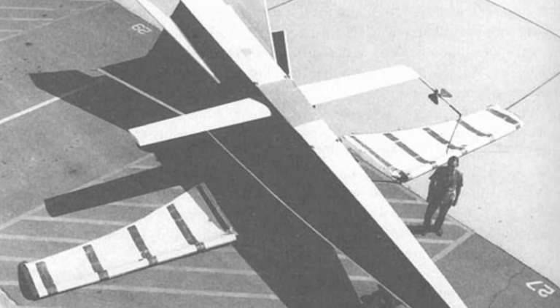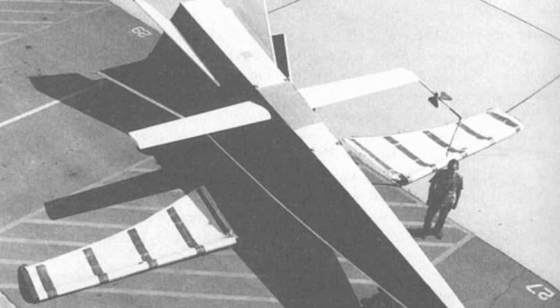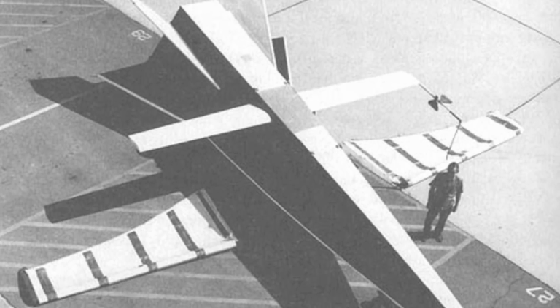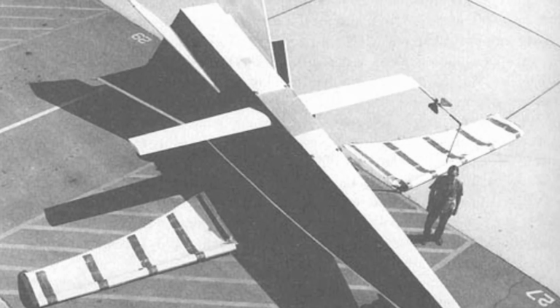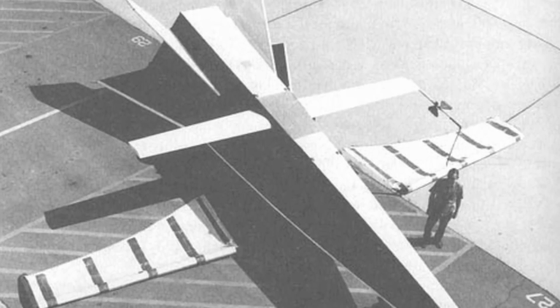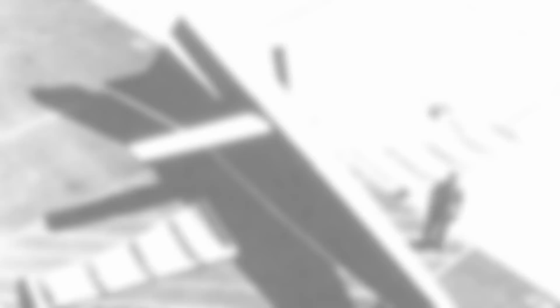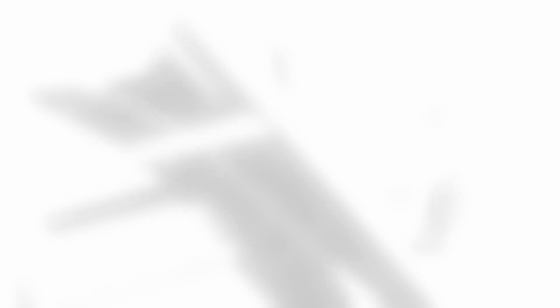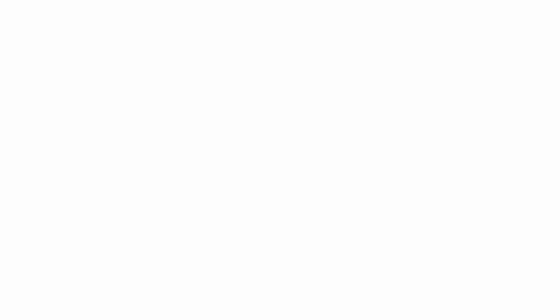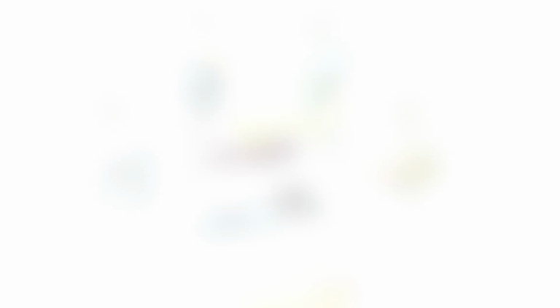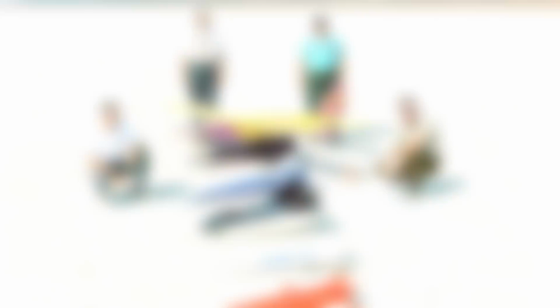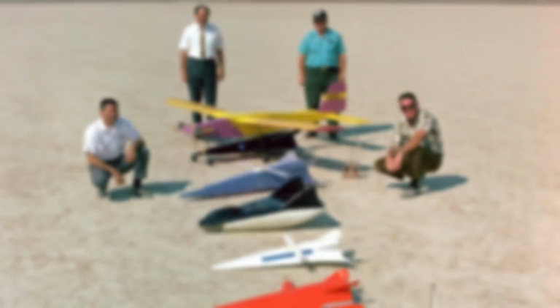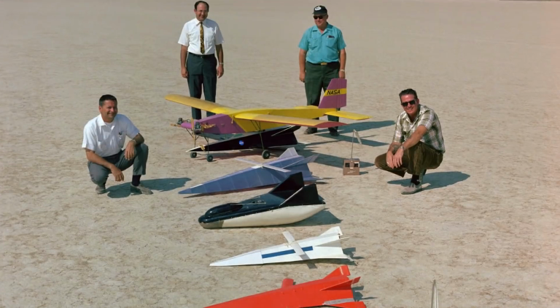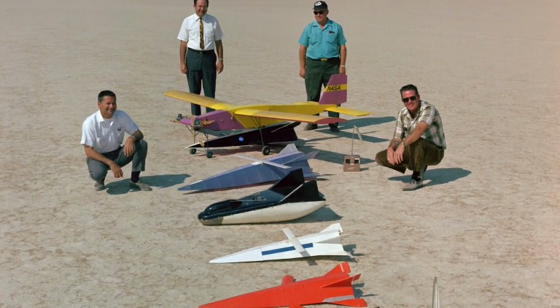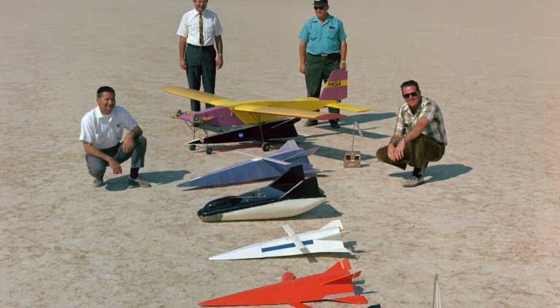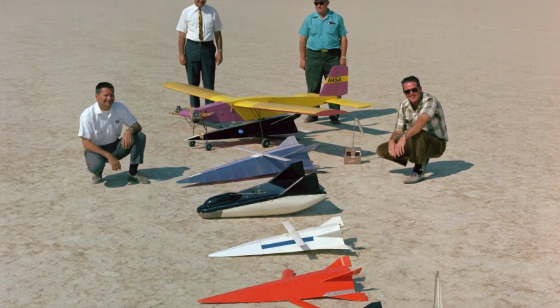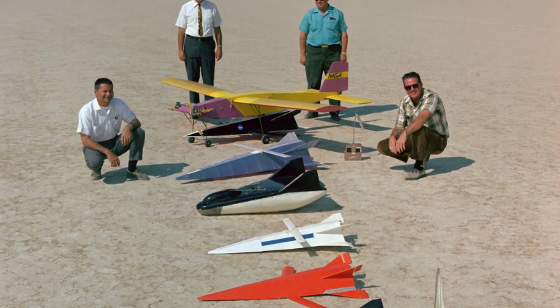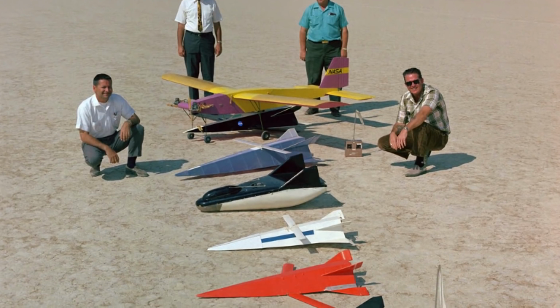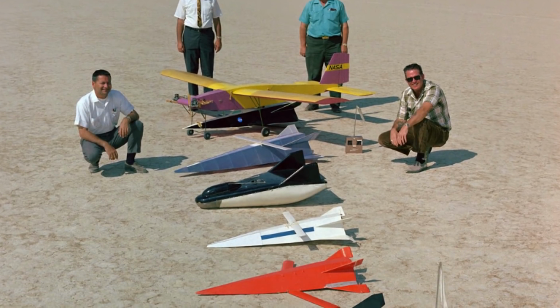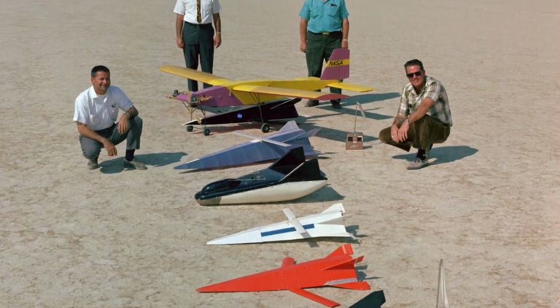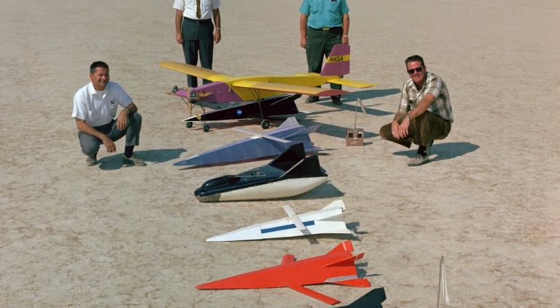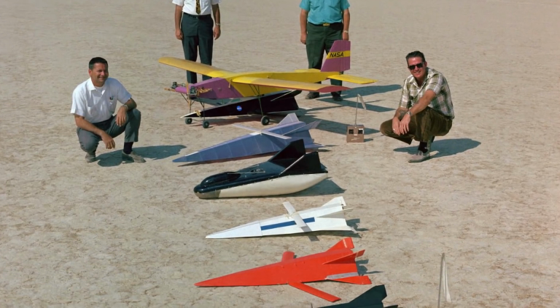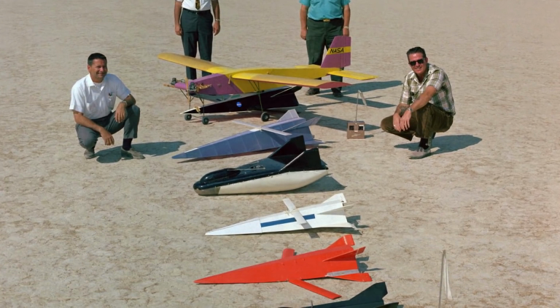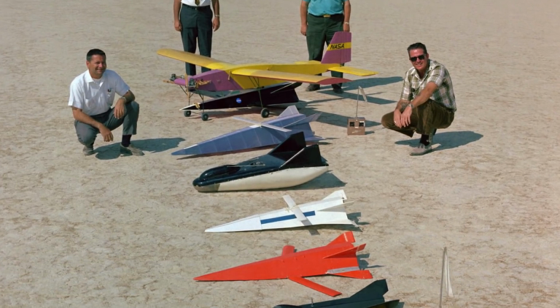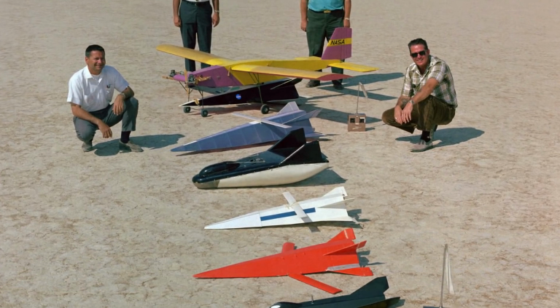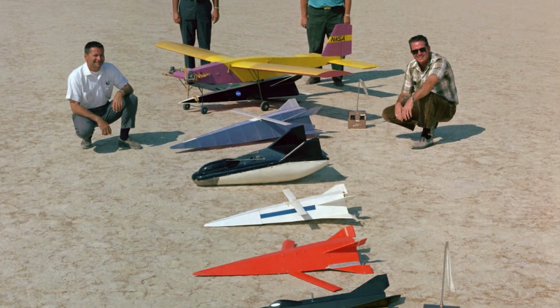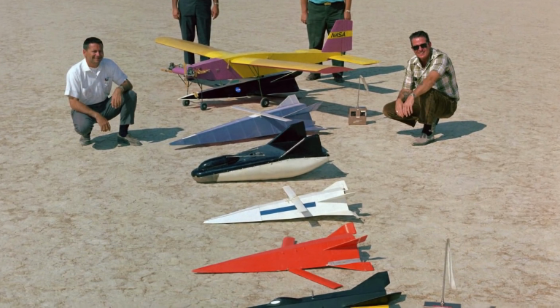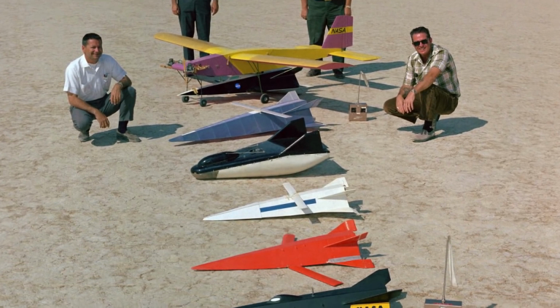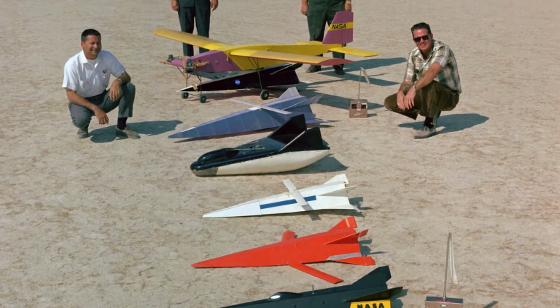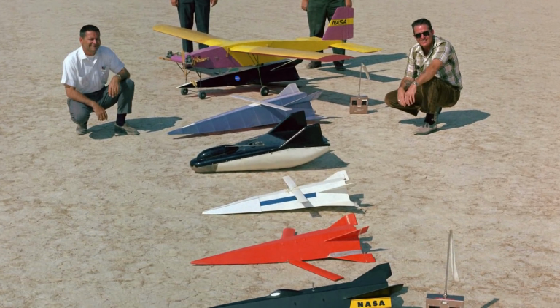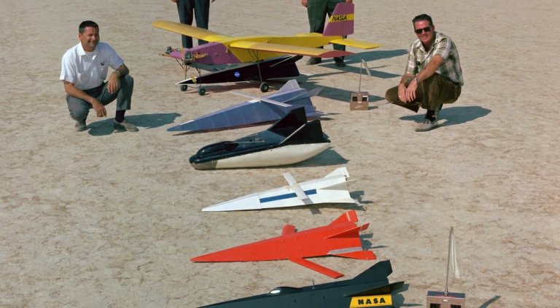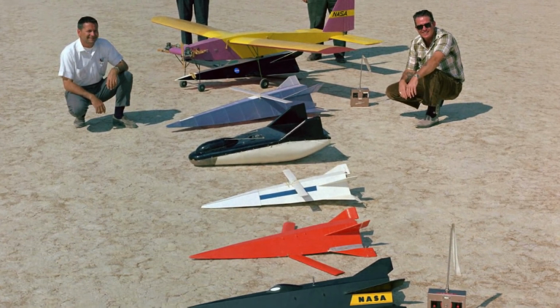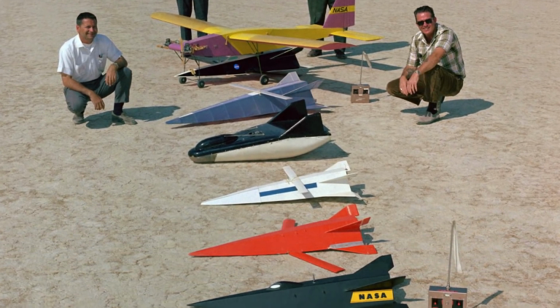It has a shorter wingspan than length, which gives it an interesting design — almost like a paper airplane.